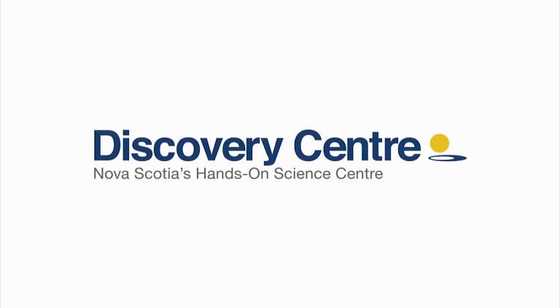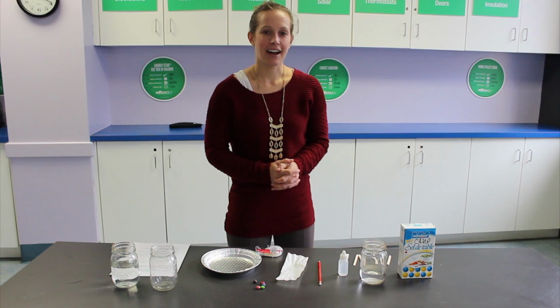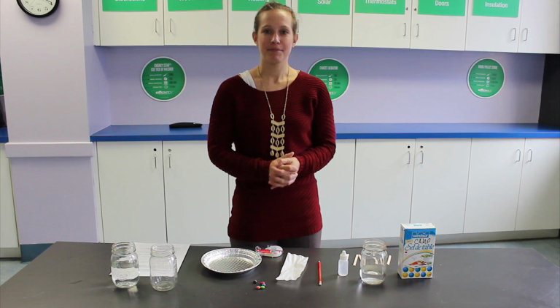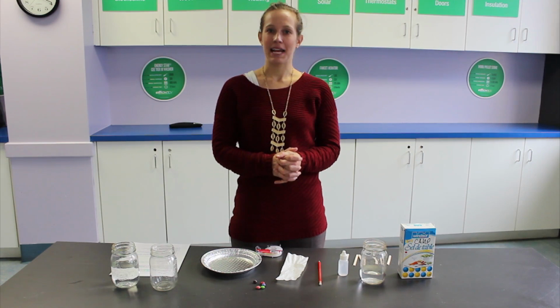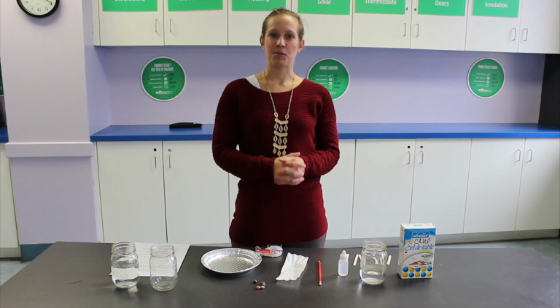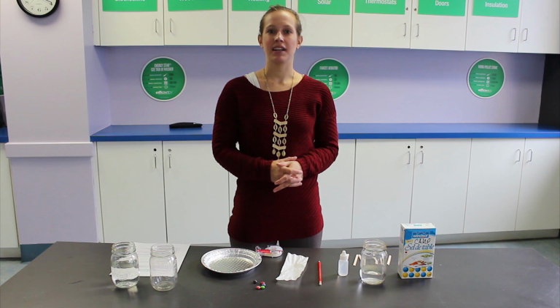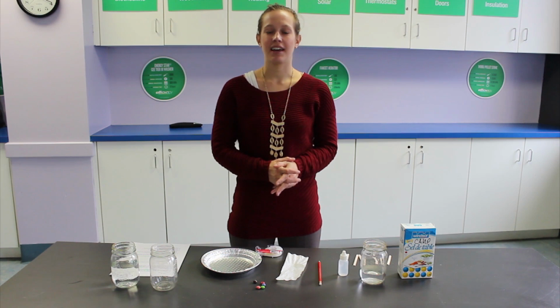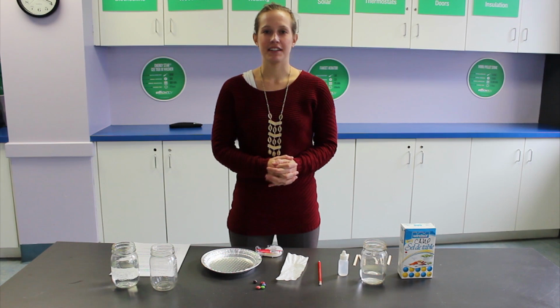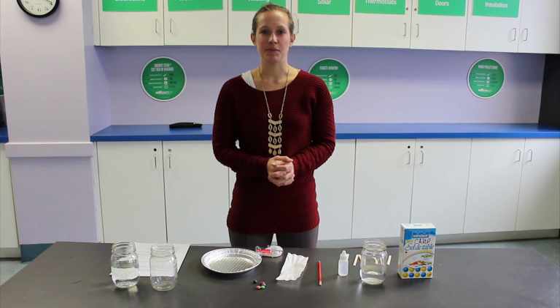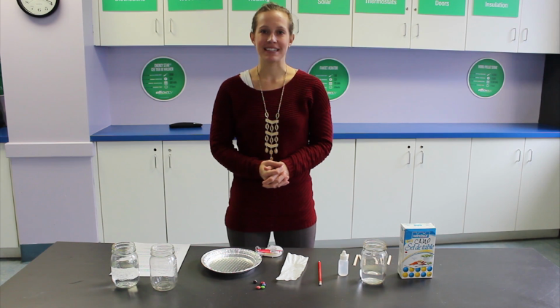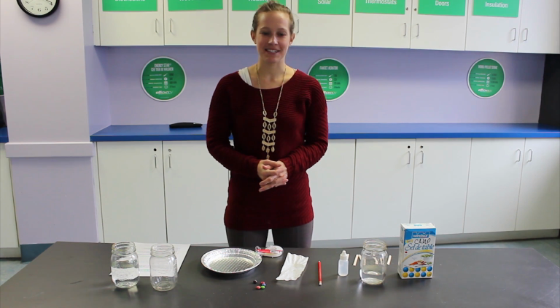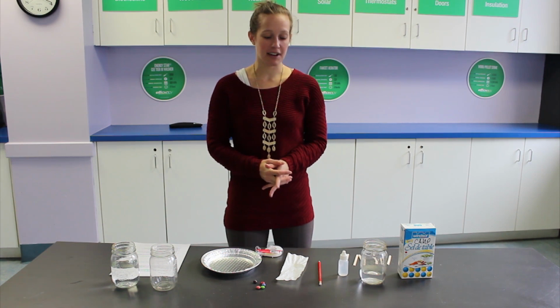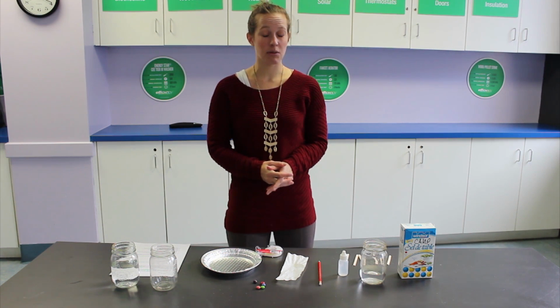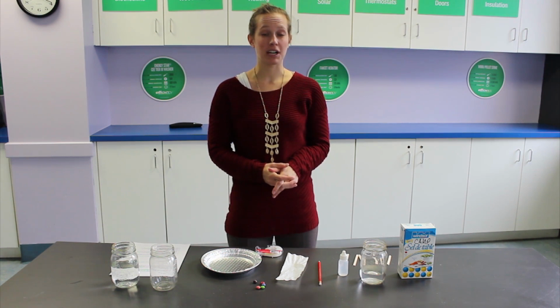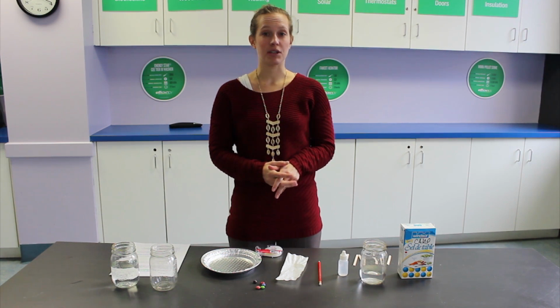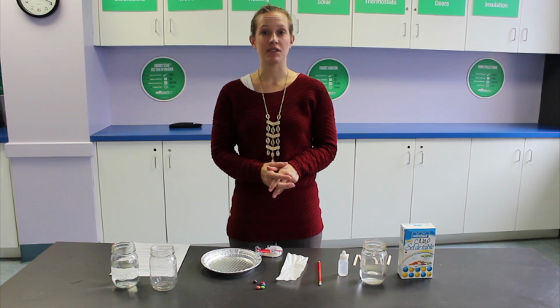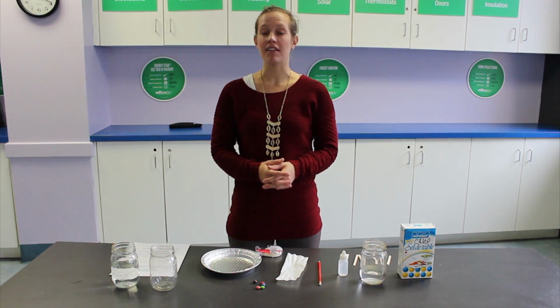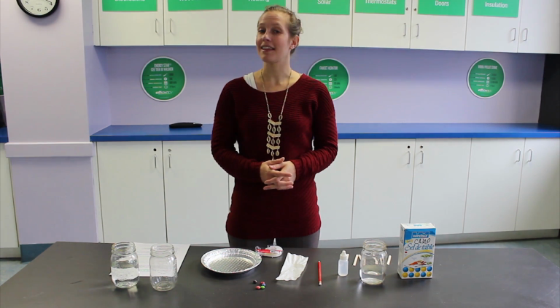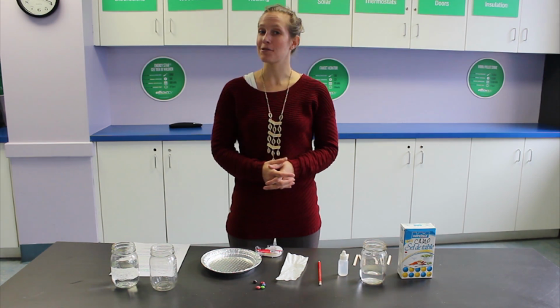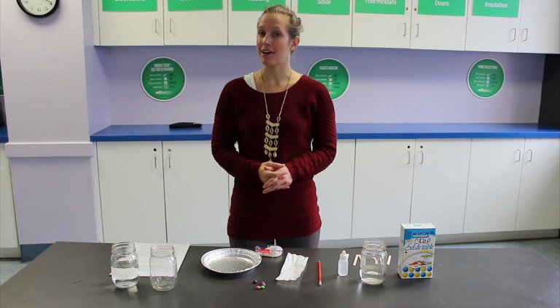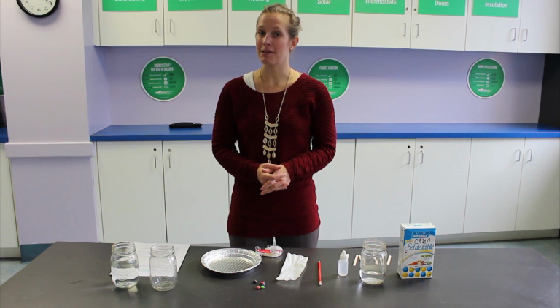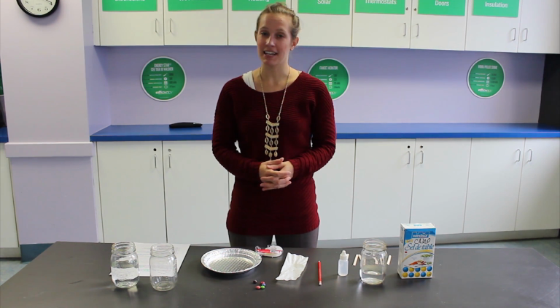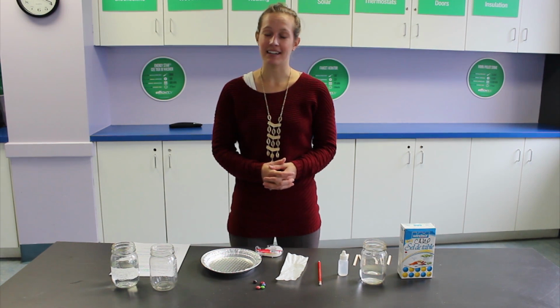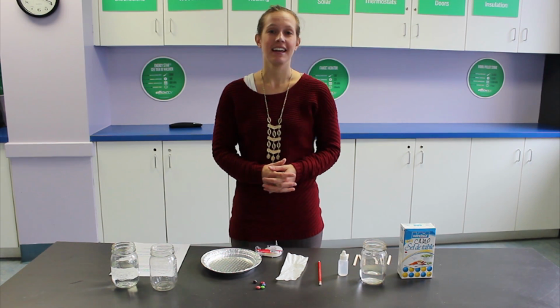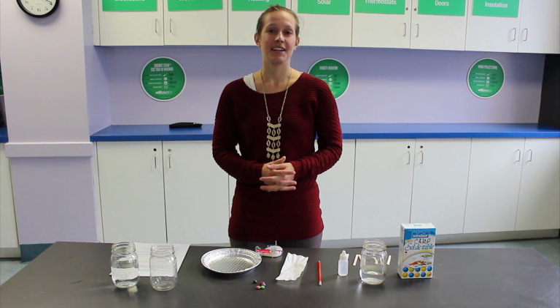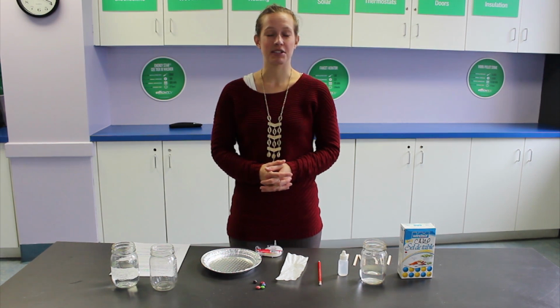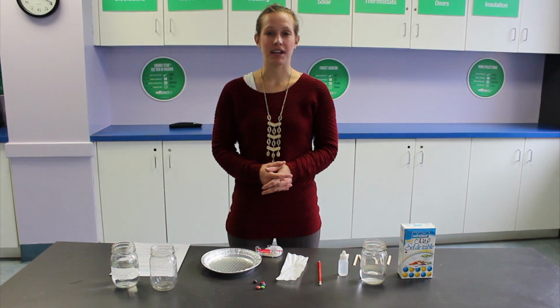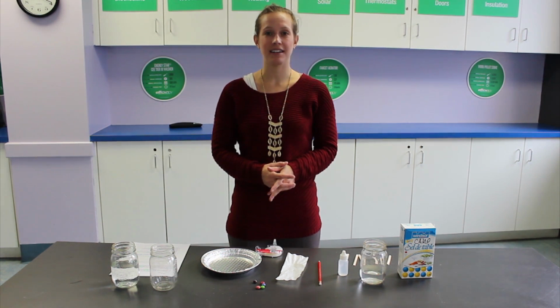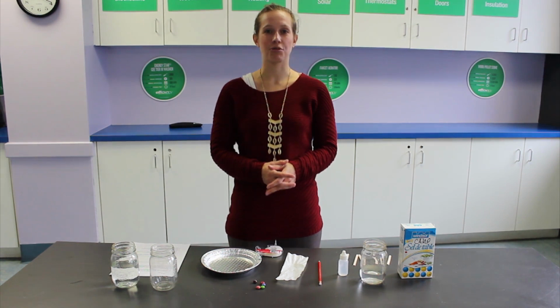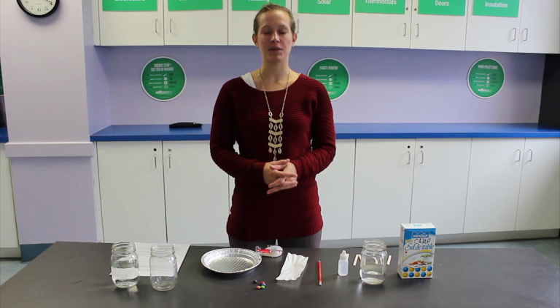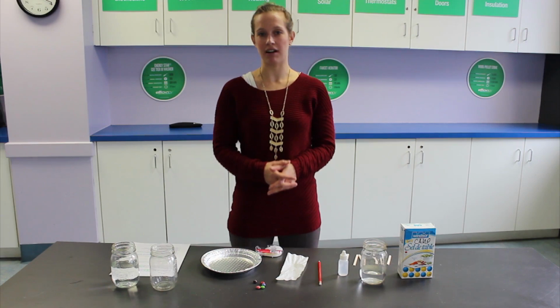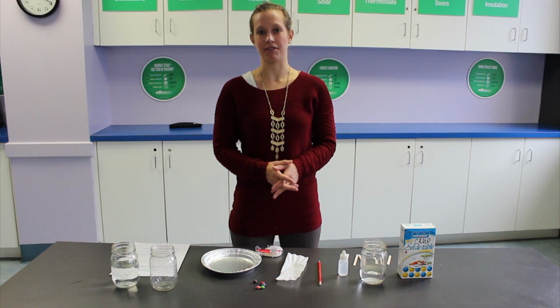Hi, my name is Brittany, and on this month's Let's Discover, we're going to be using all that leftover Halloween candy and doing some candy chromatography.